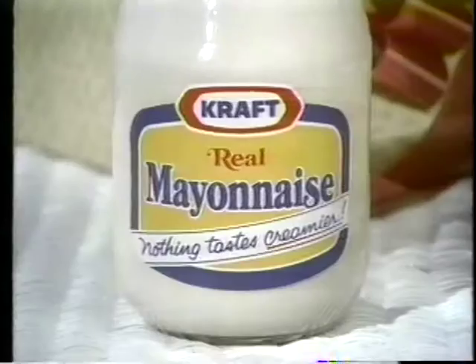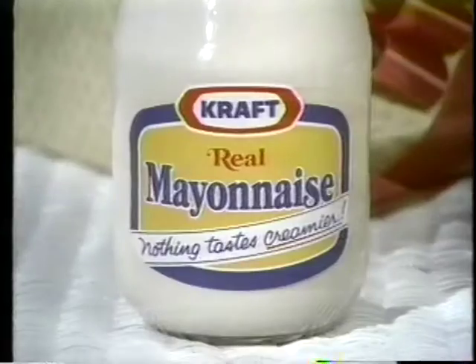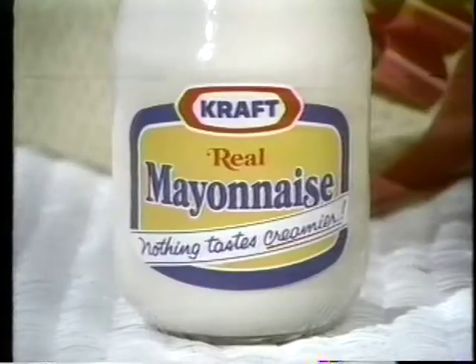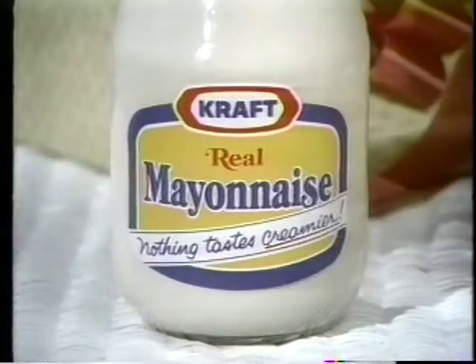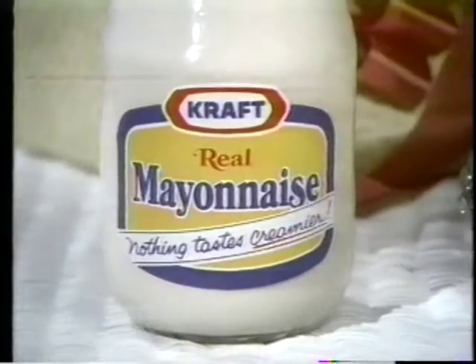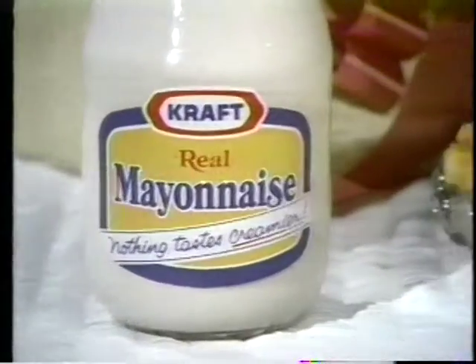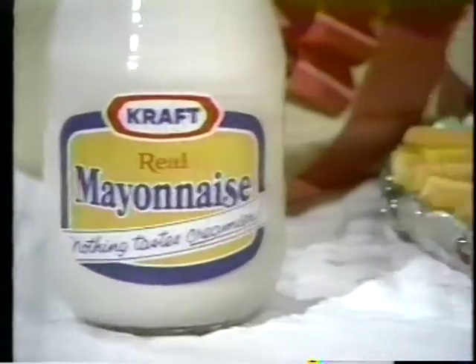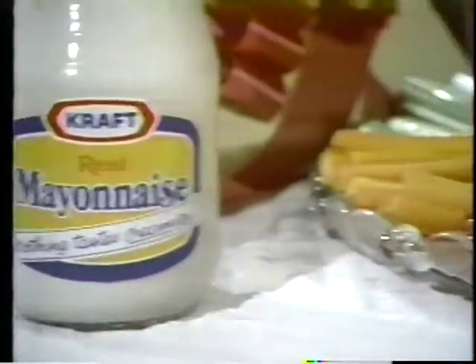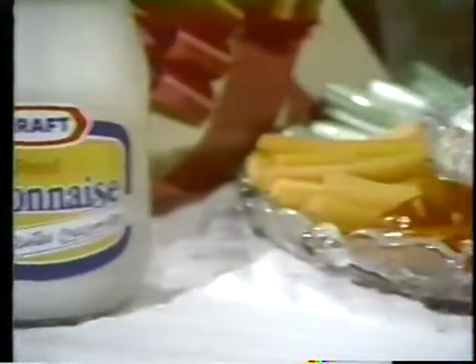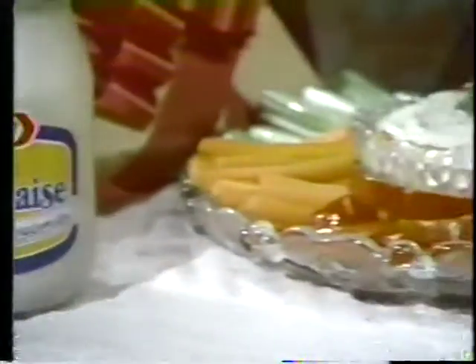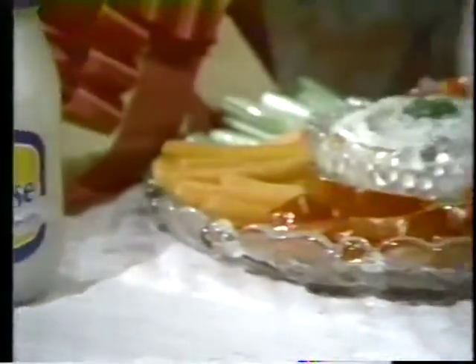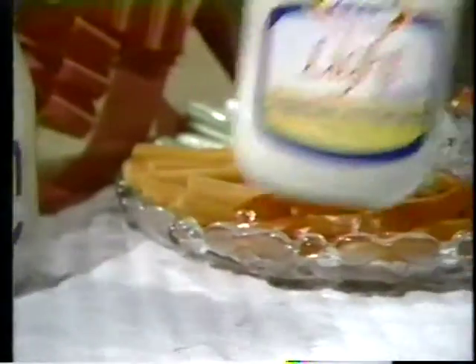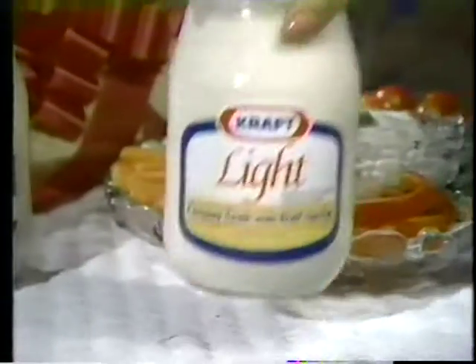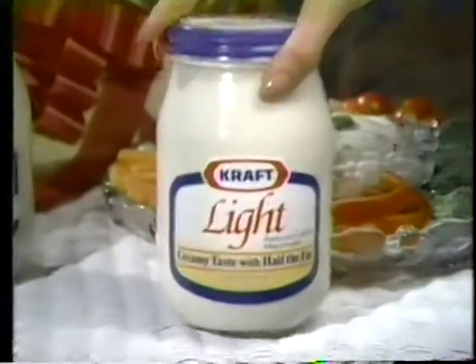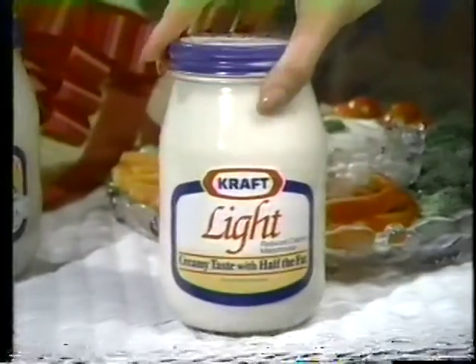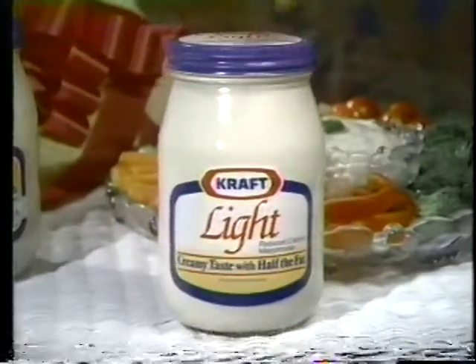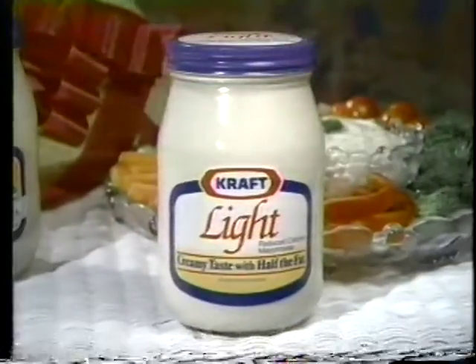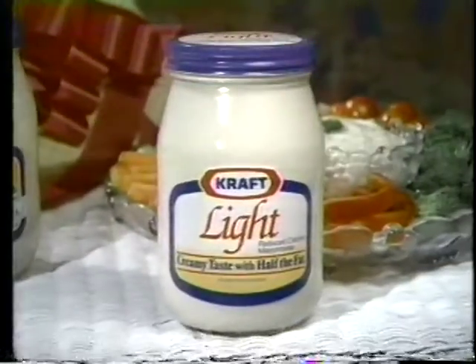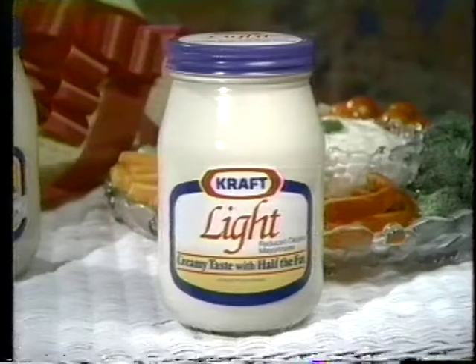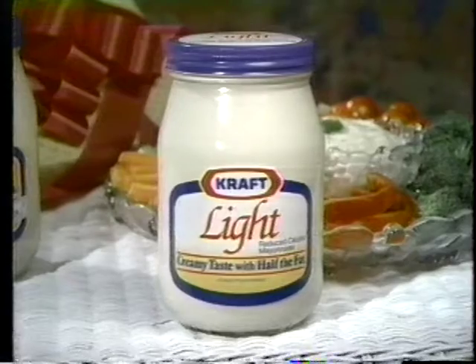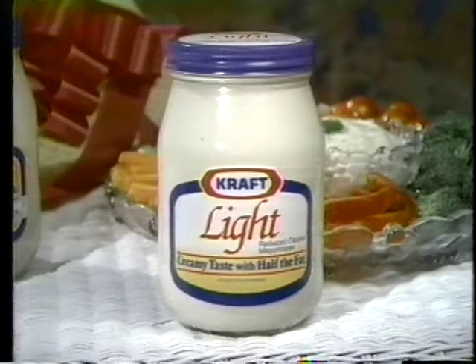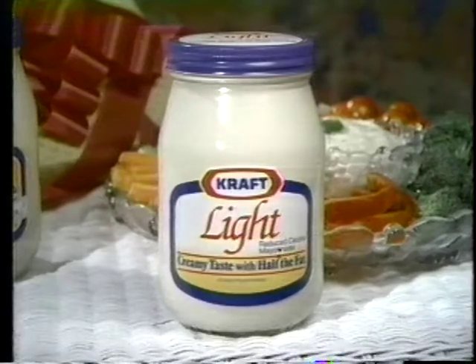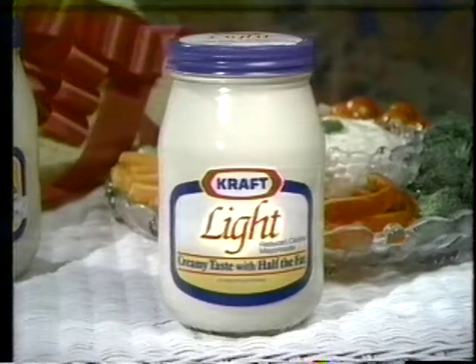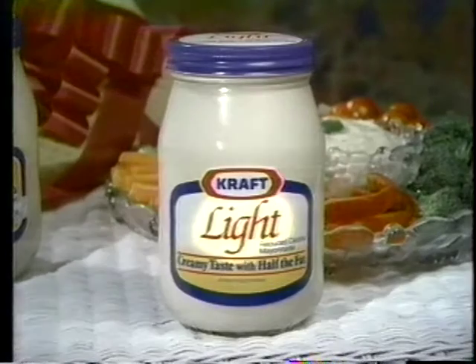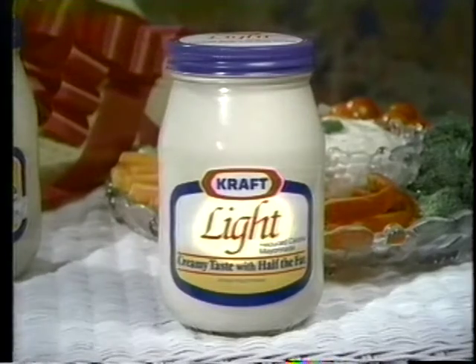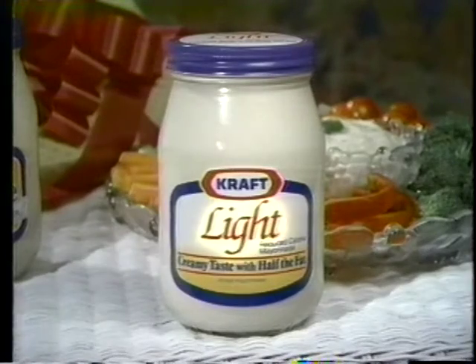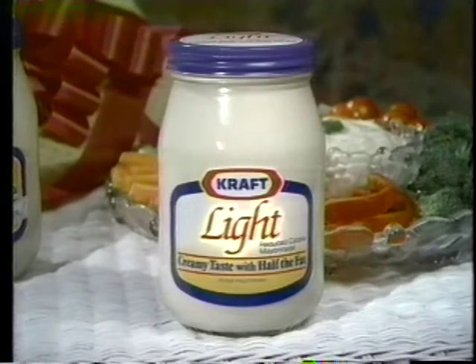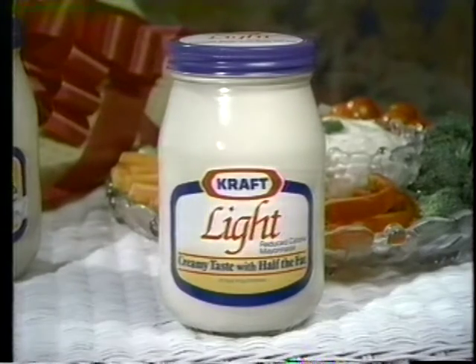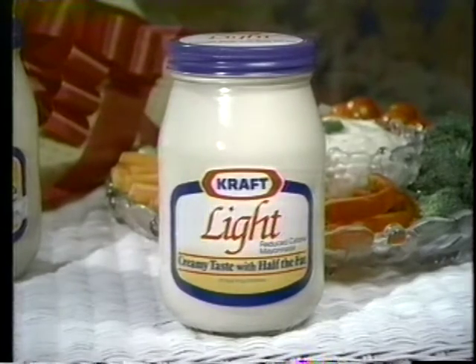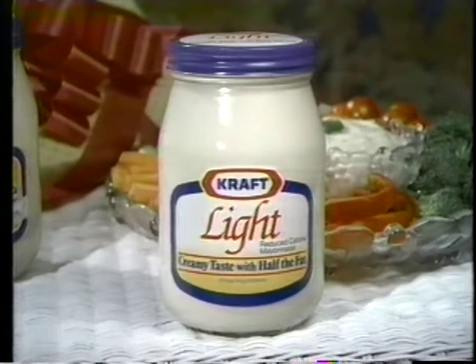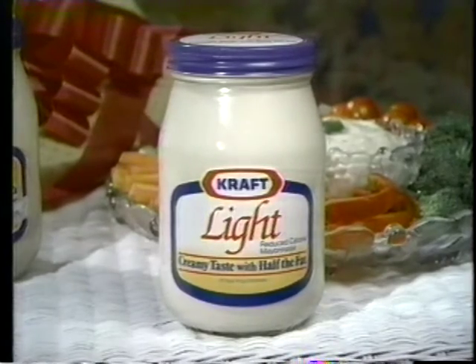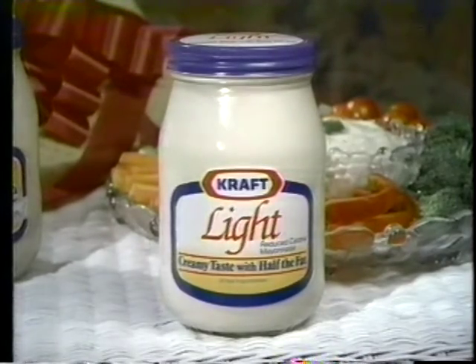Creamy Kraft Real Mayonnaise. And now Kraft Light Reduced Calorie Mayonnaise. Creamy taste with half the fat.